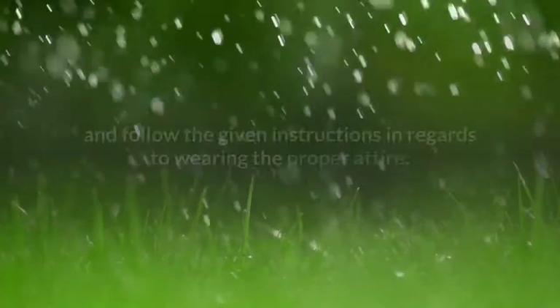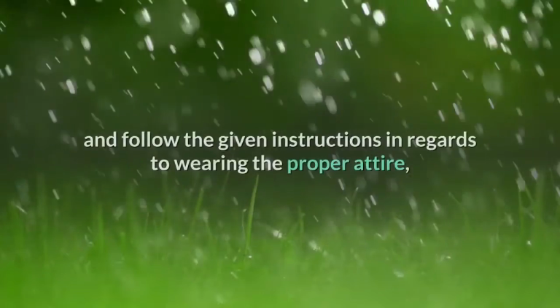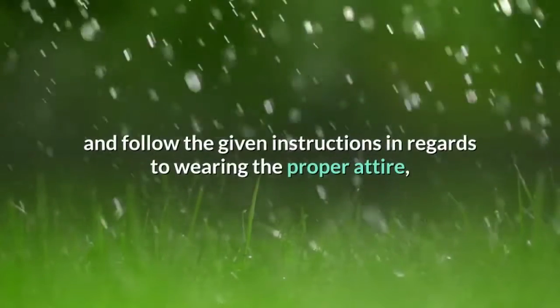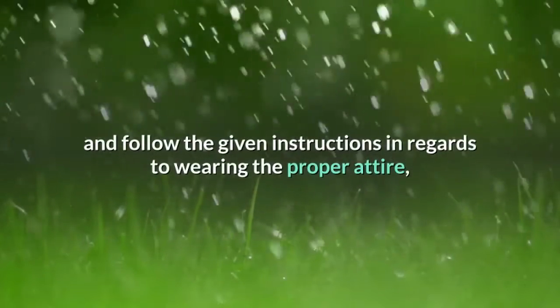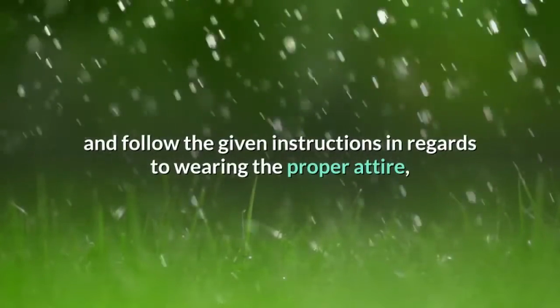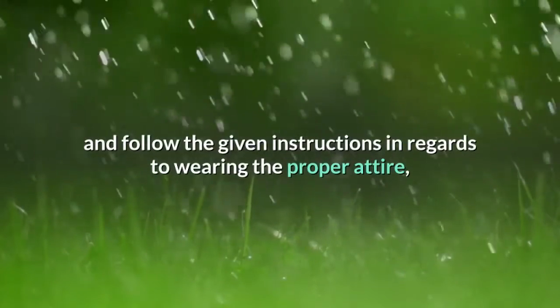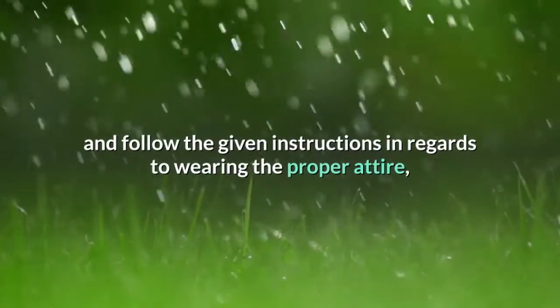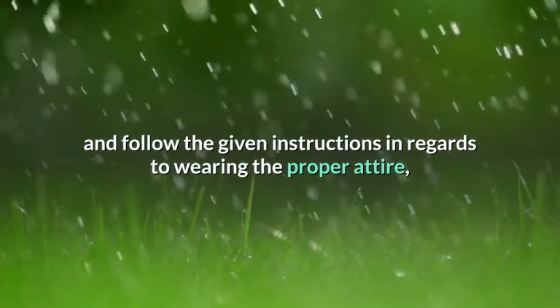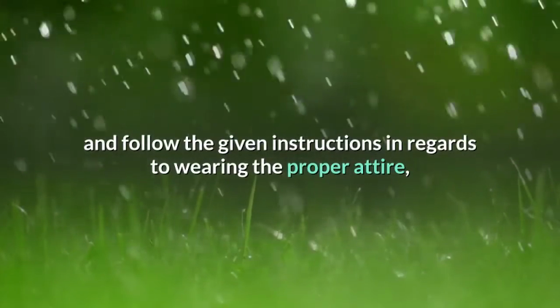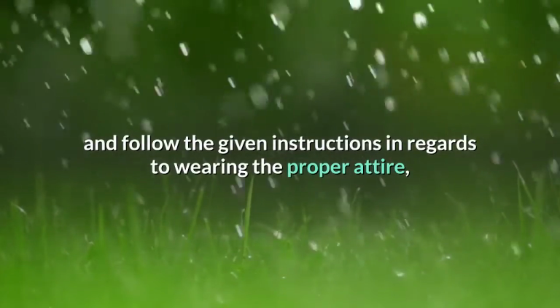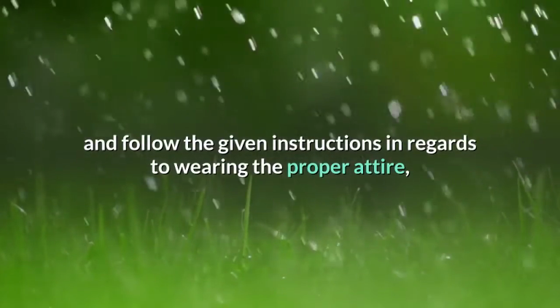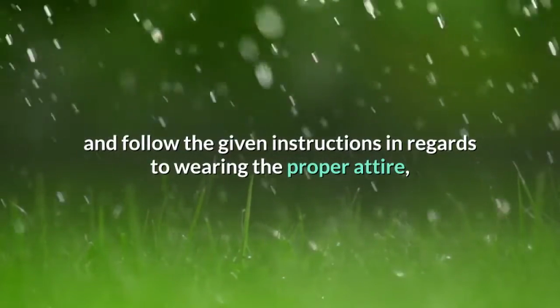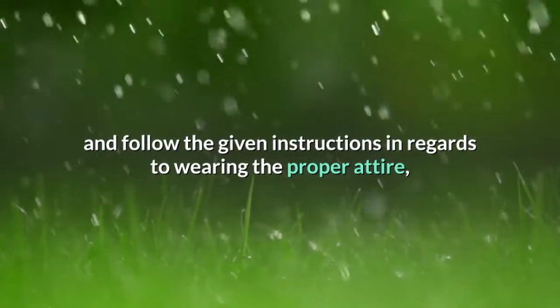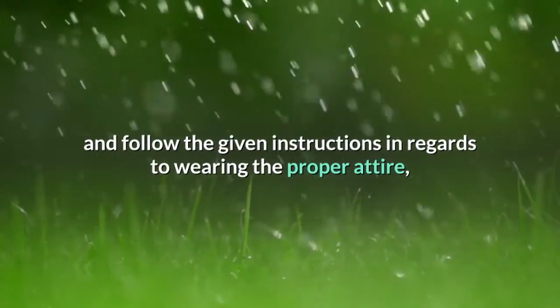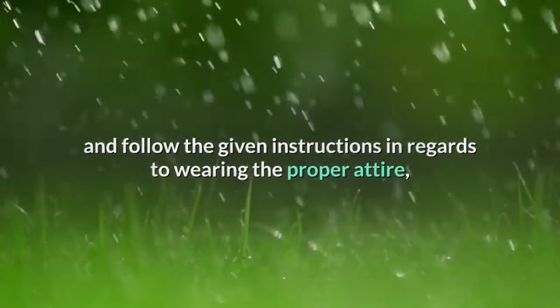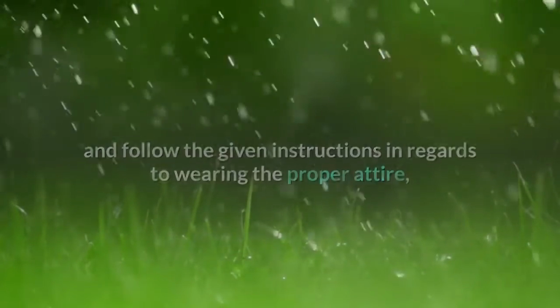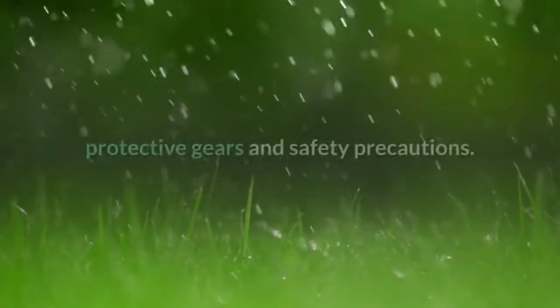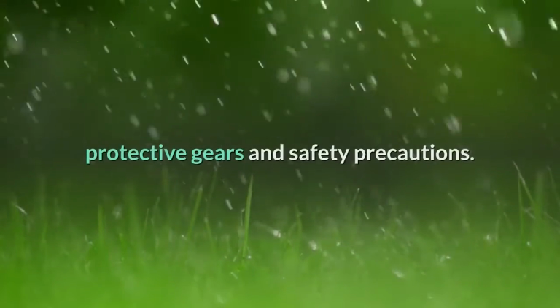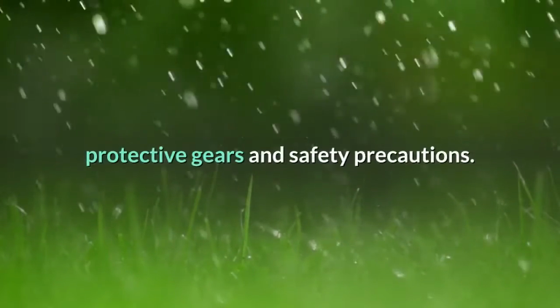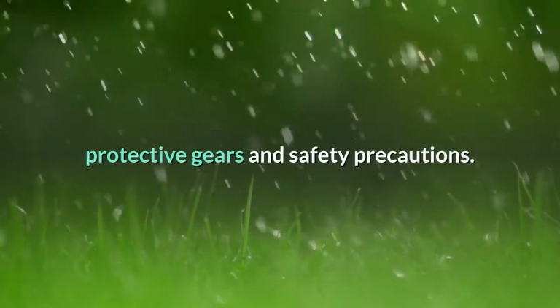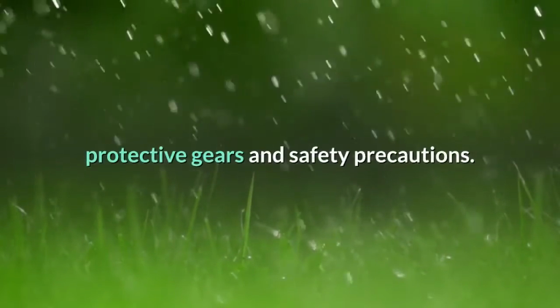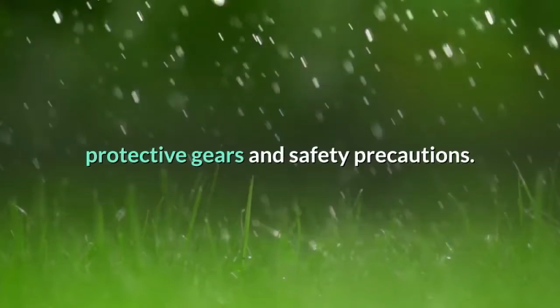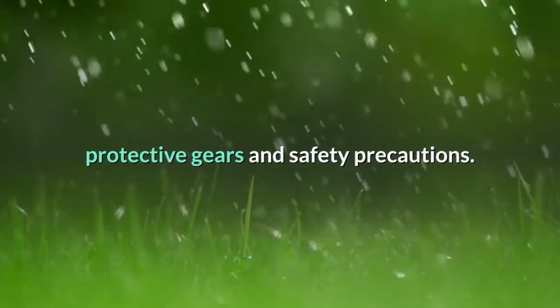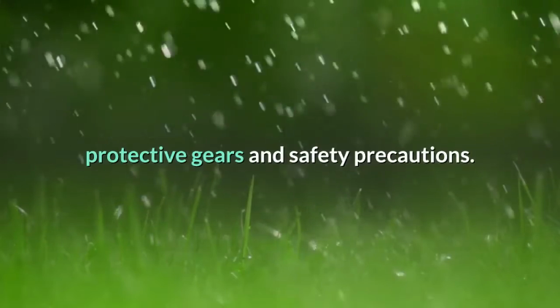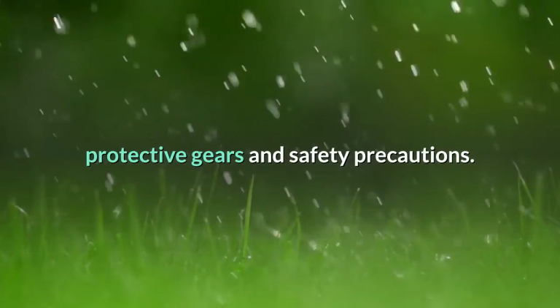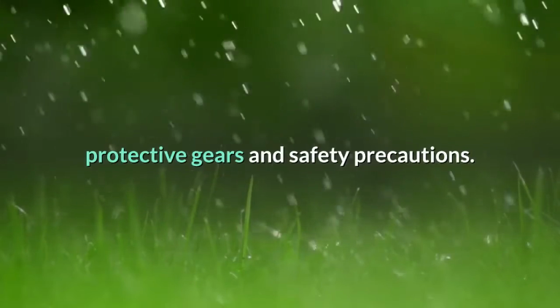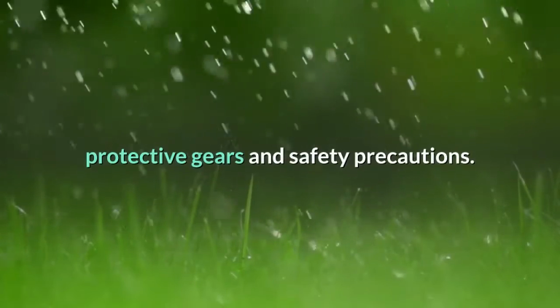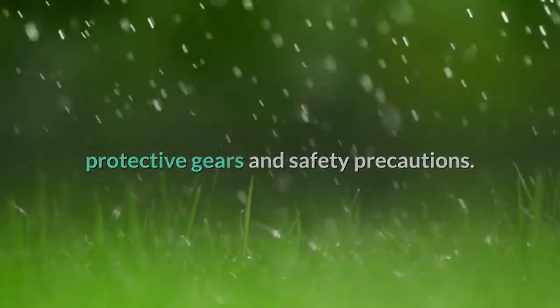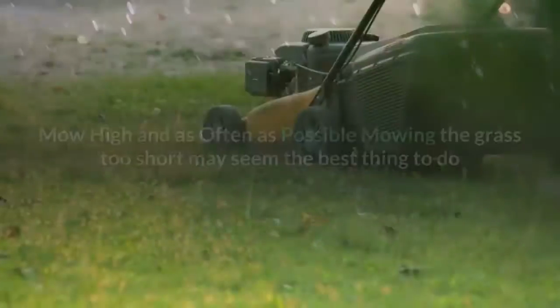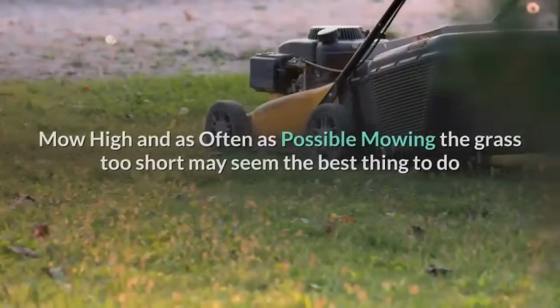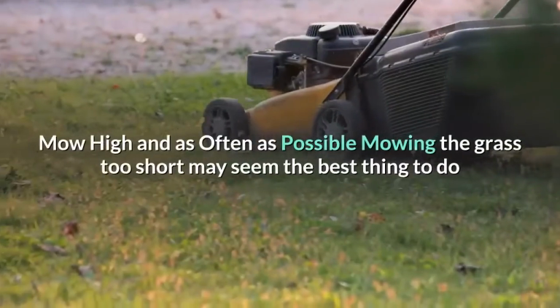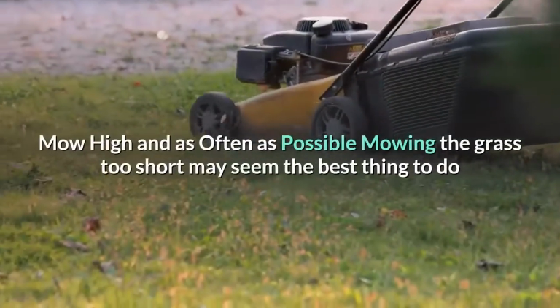Attention: when using lawn care treatments, read the label carefully and follow the given instructions regarding wearing proper attire, protective gear, and safety precautions.